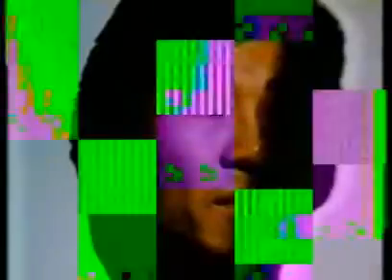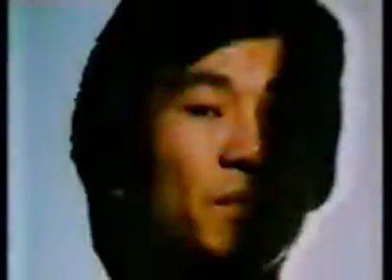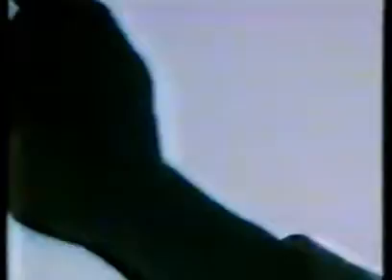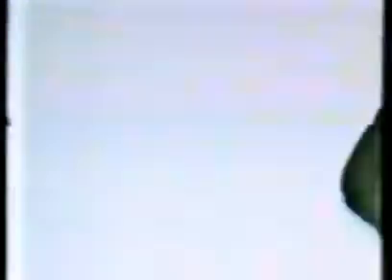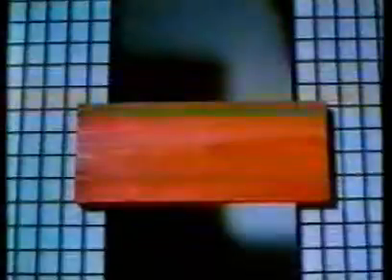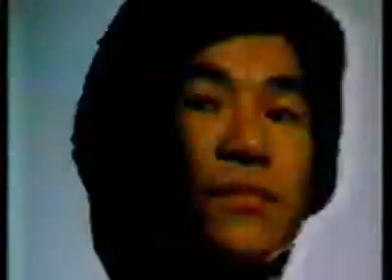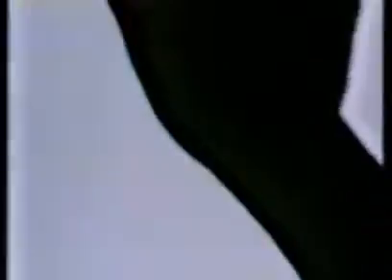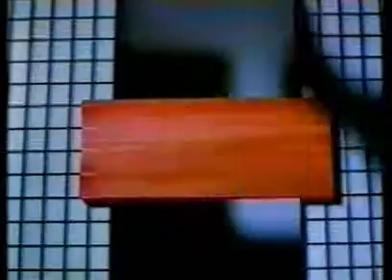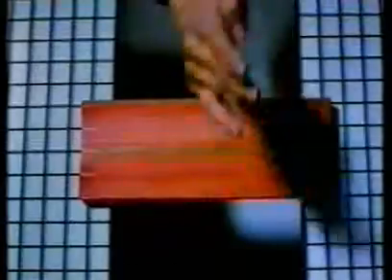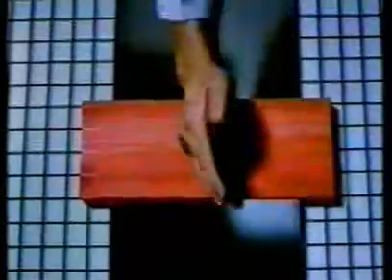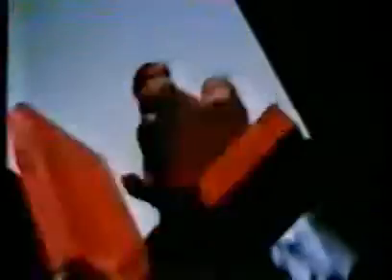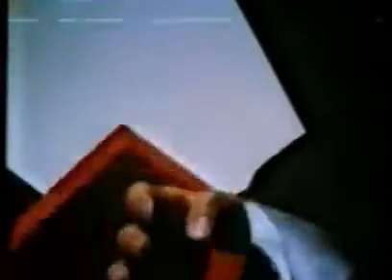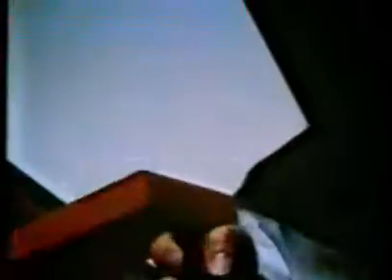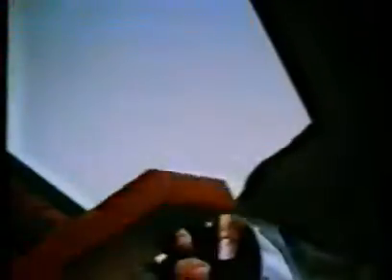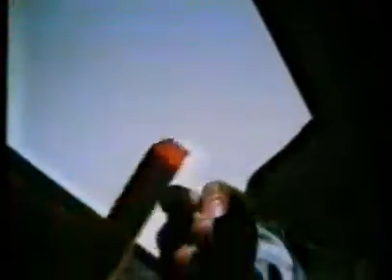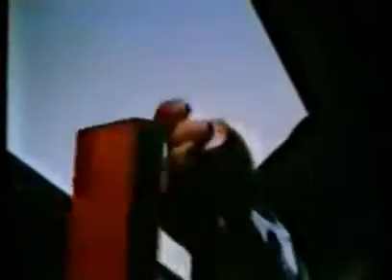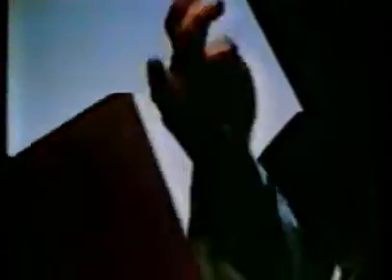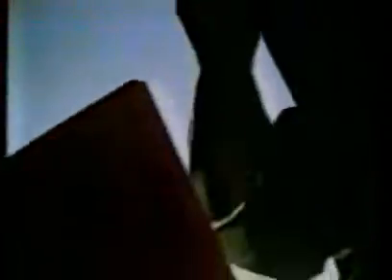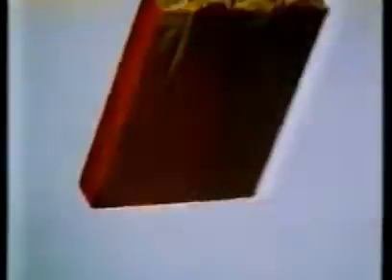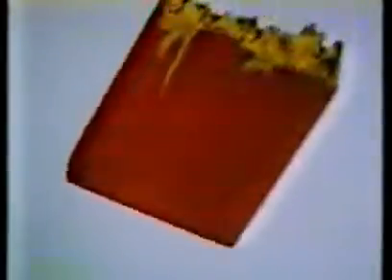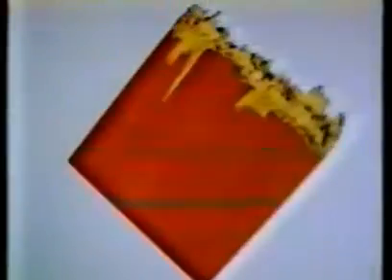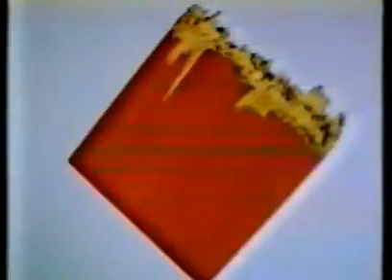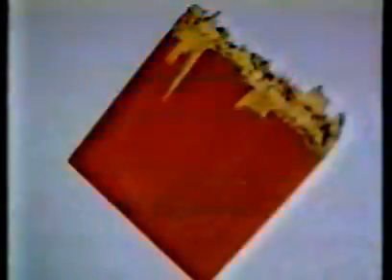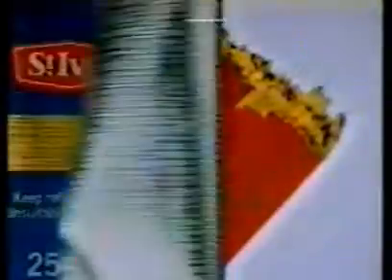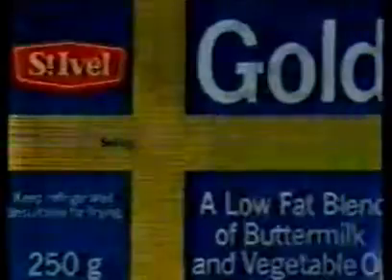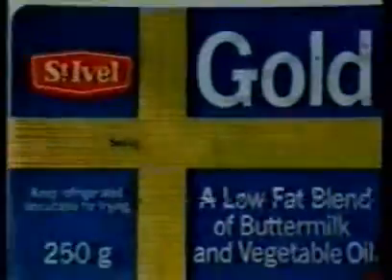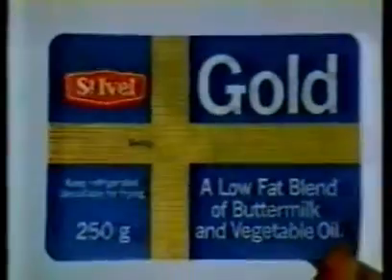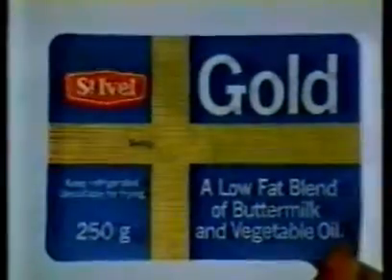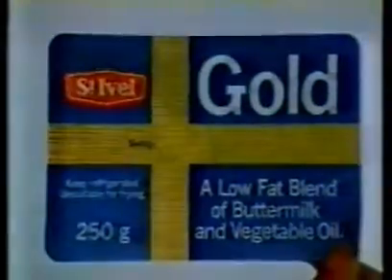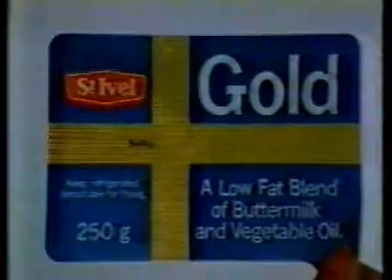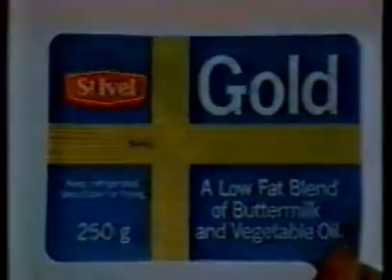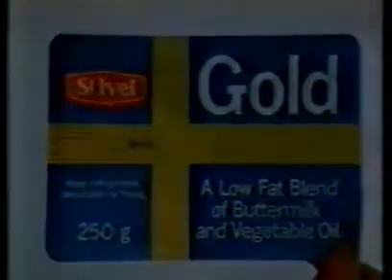St. Ival Gold — 40% fat. Eat the one with half the fat. Gold, from St. Ival.